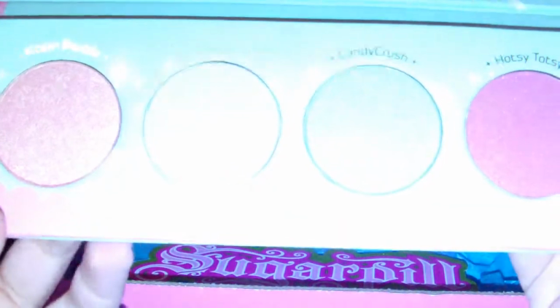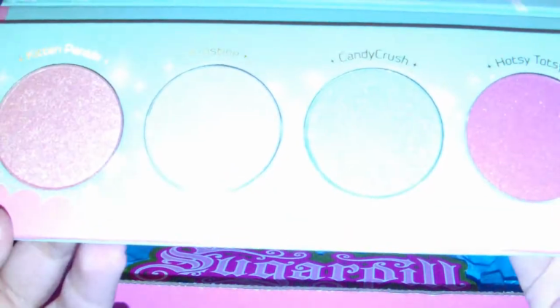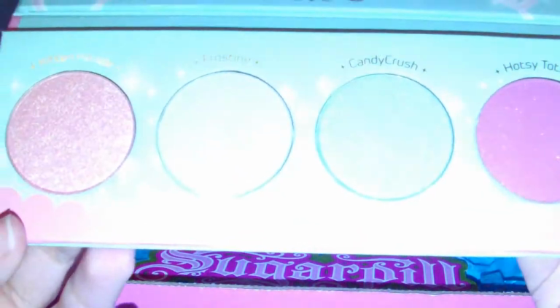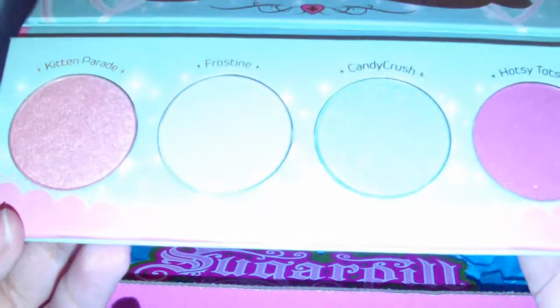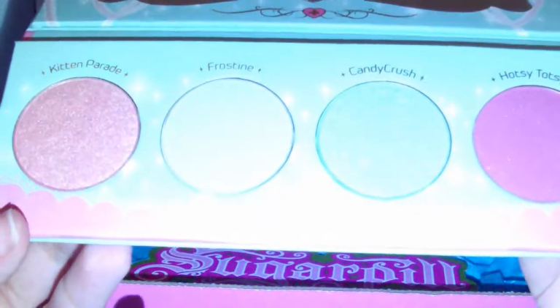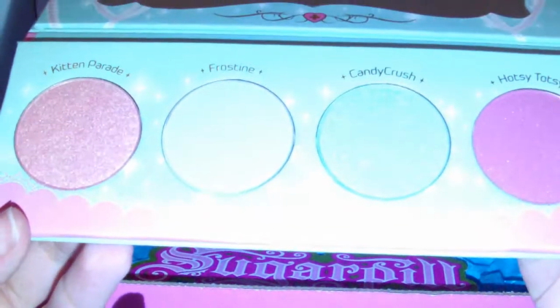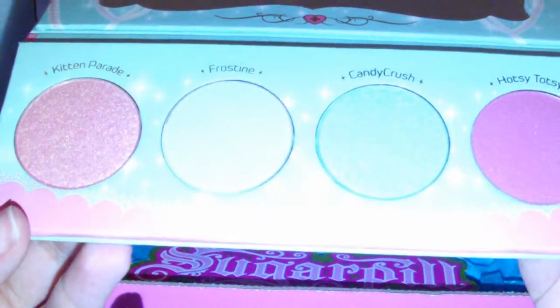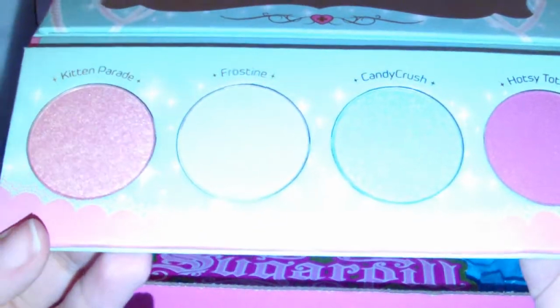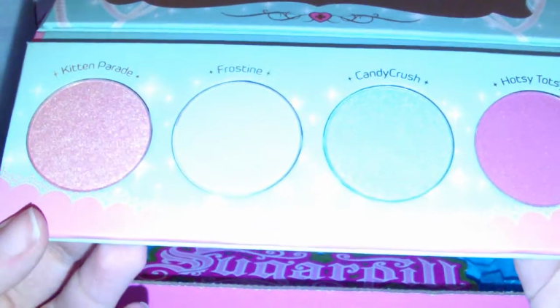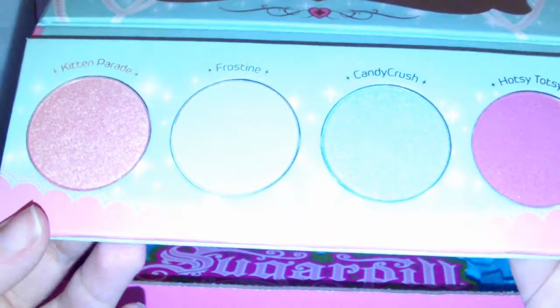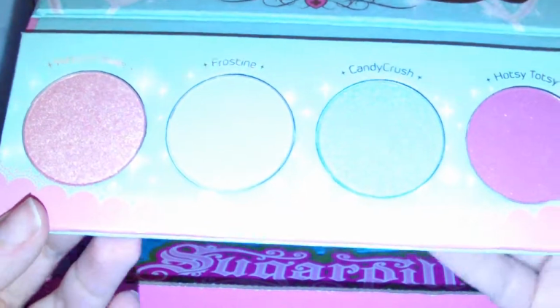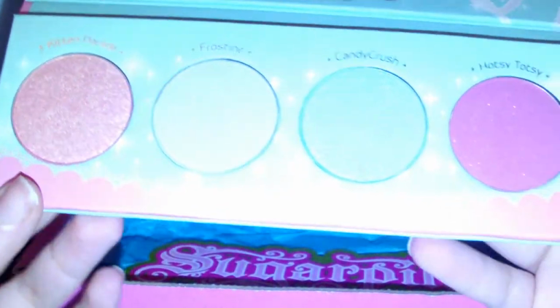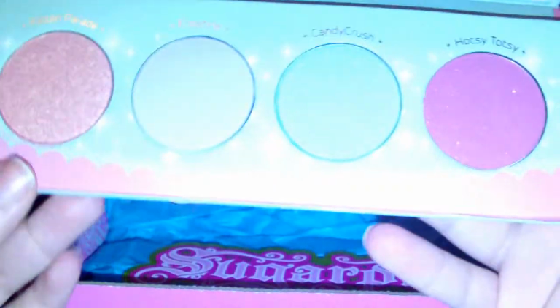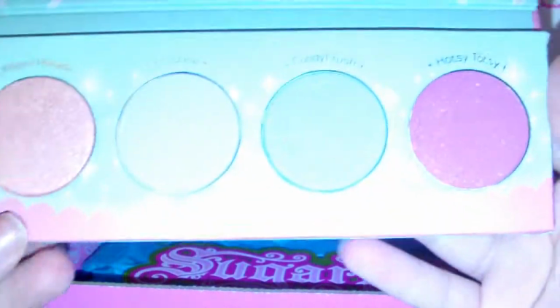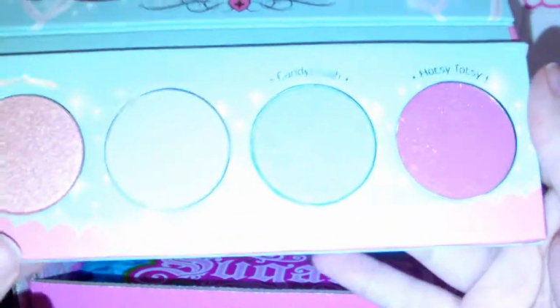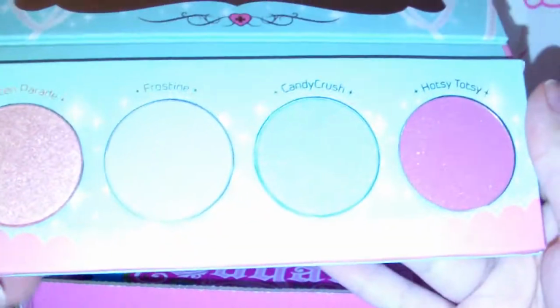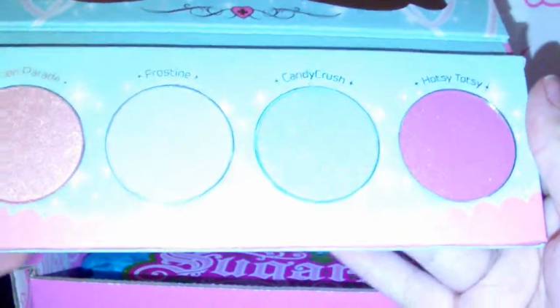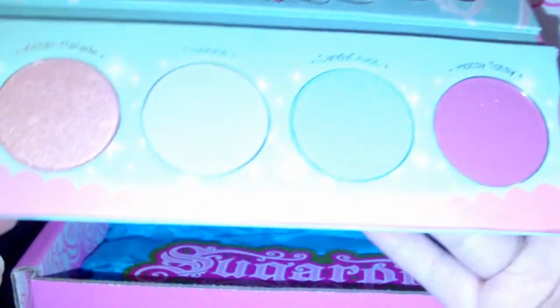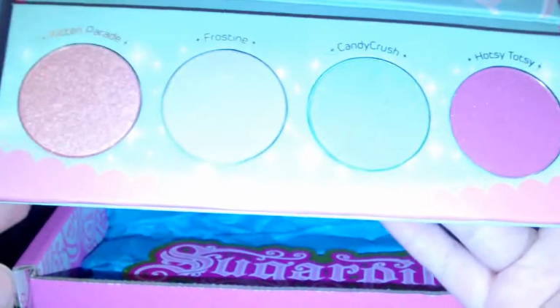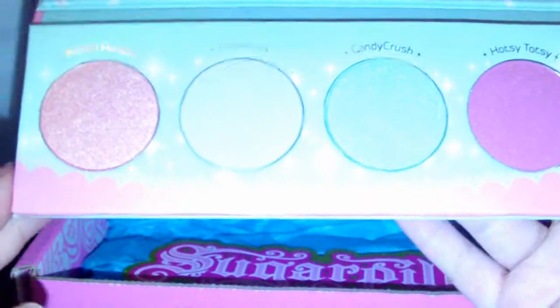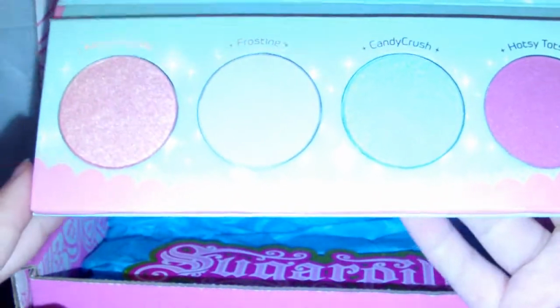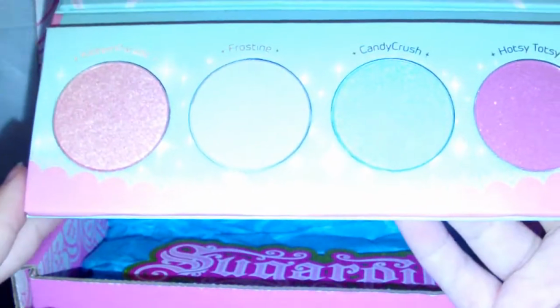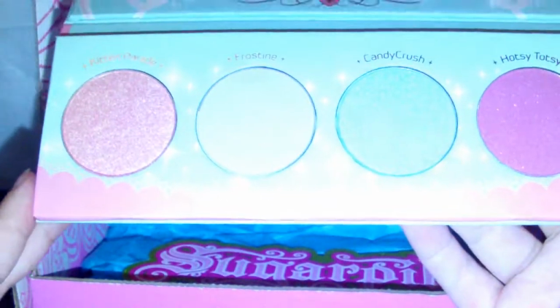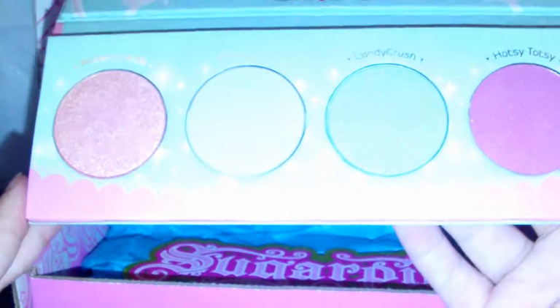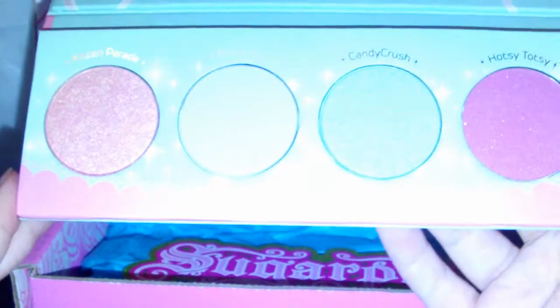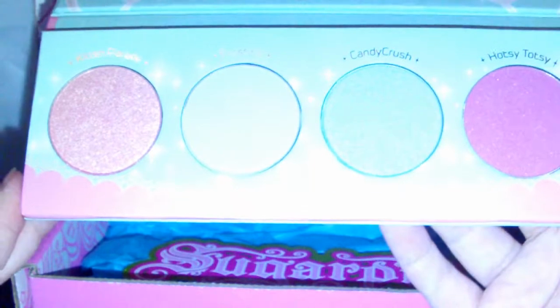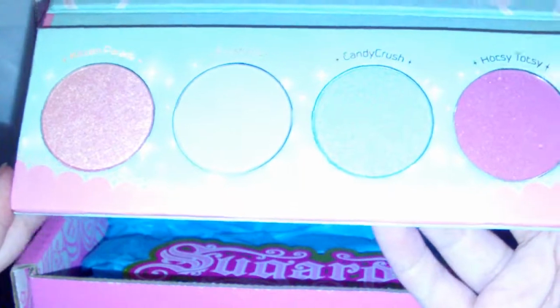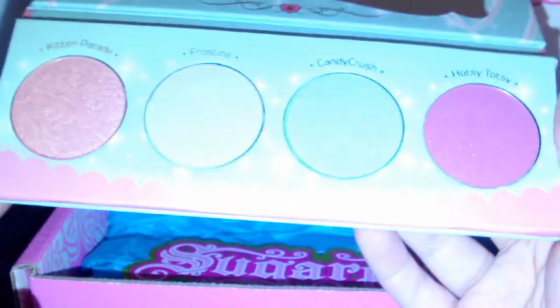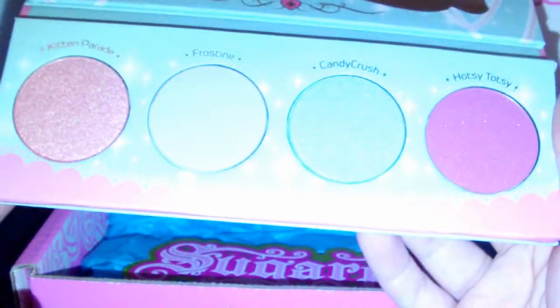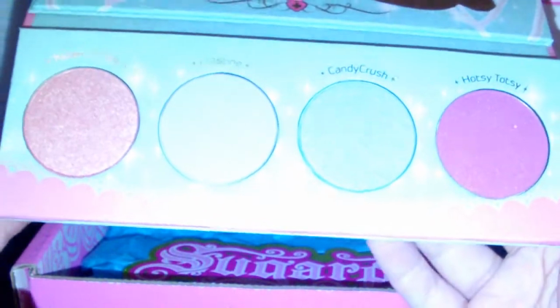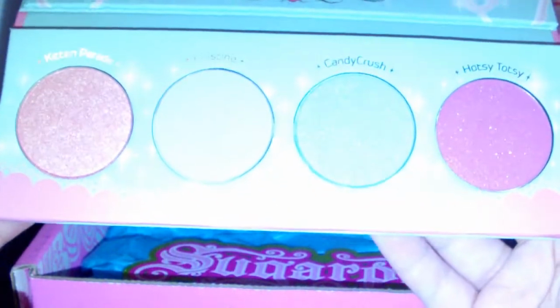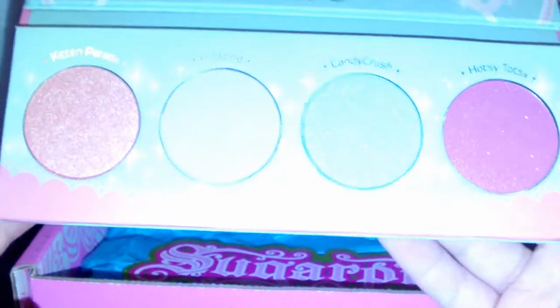I've got tons of looks planned for this palette. I just love it. Sugarpill never disappoints.